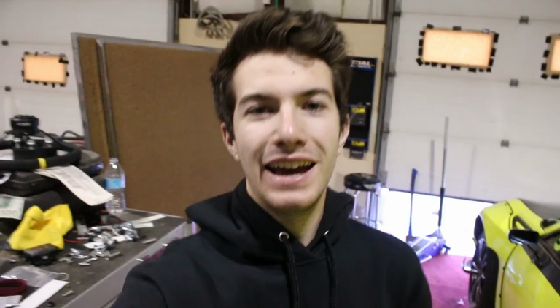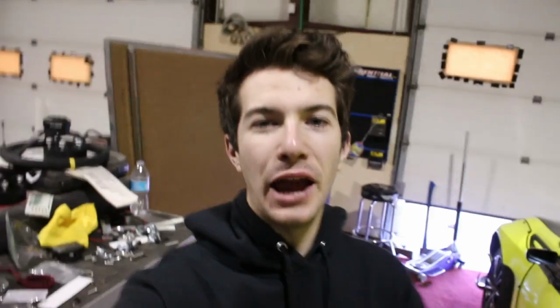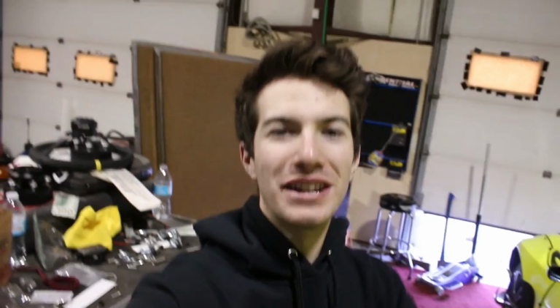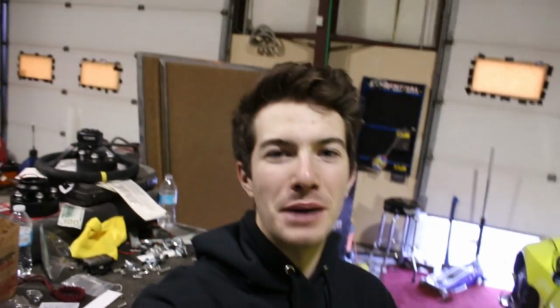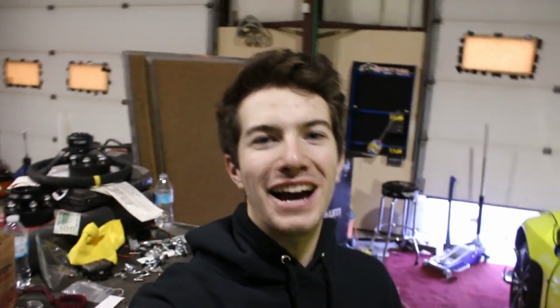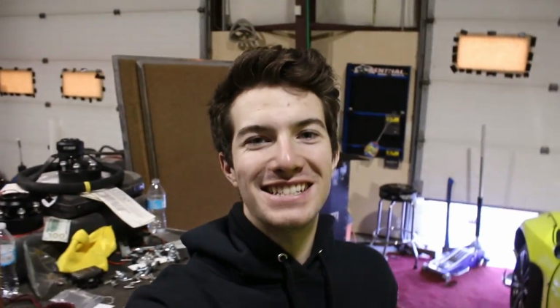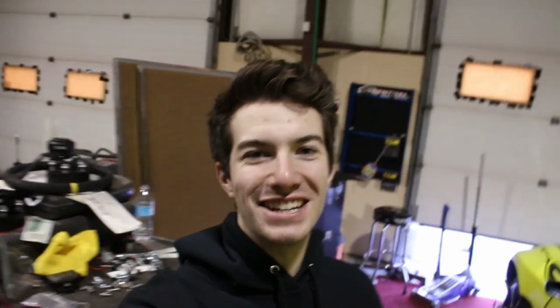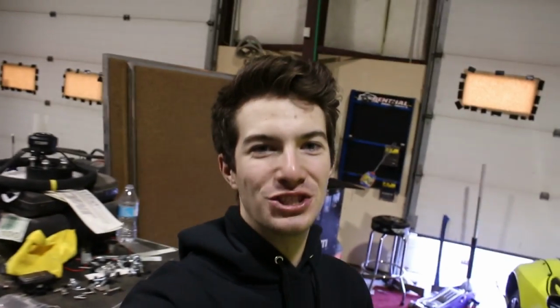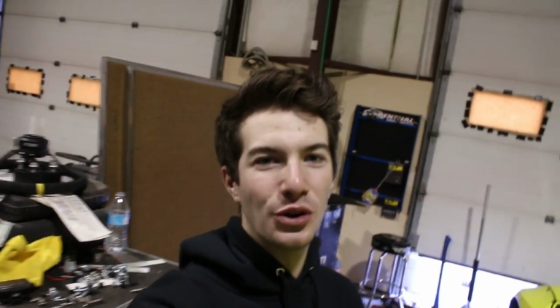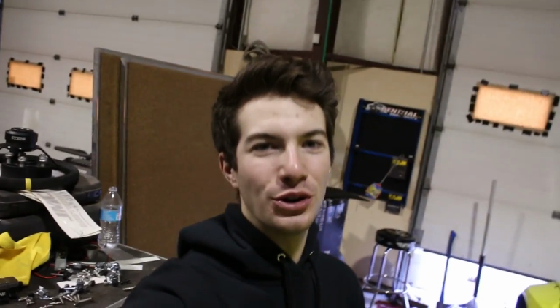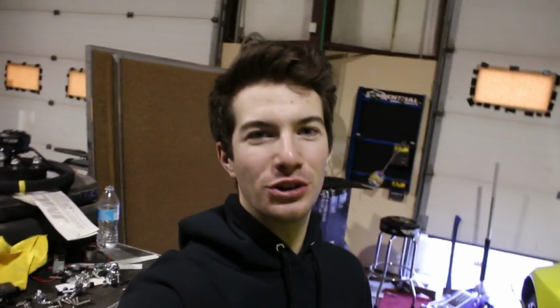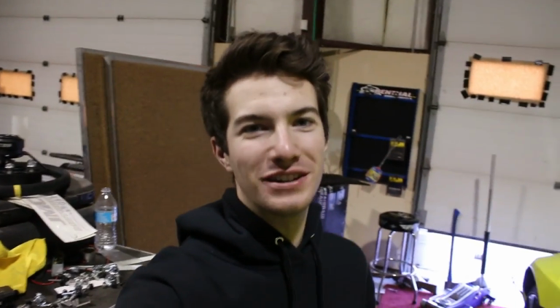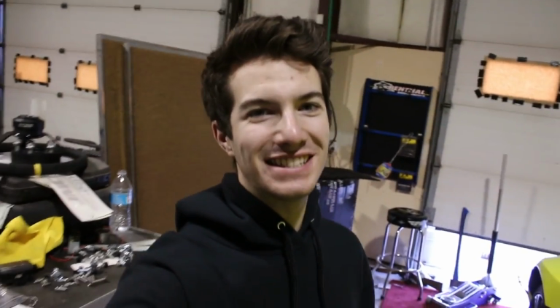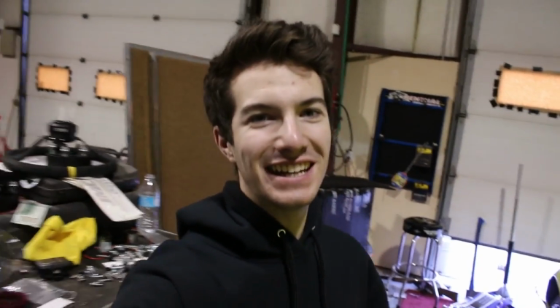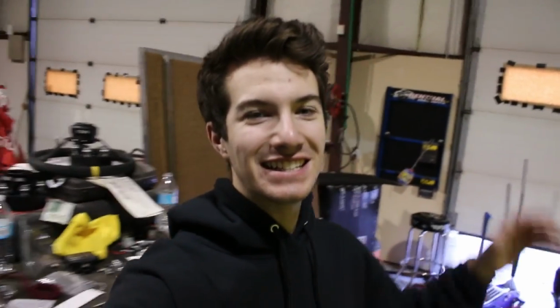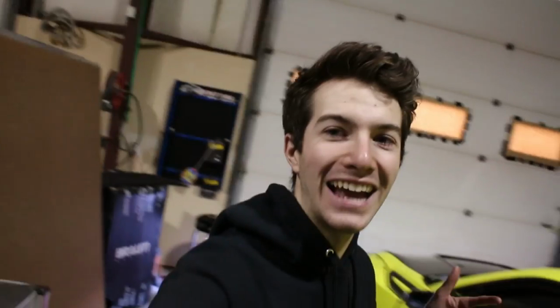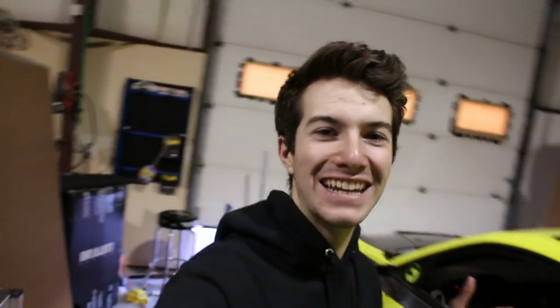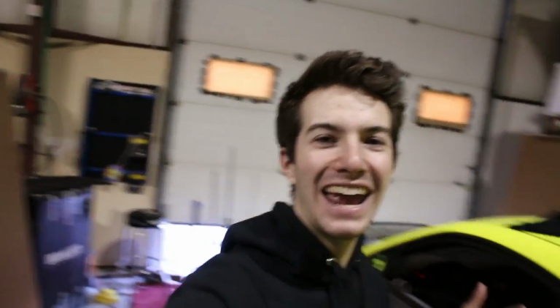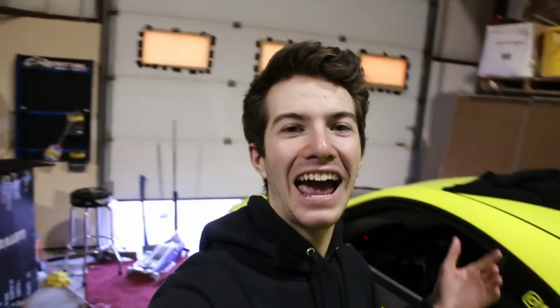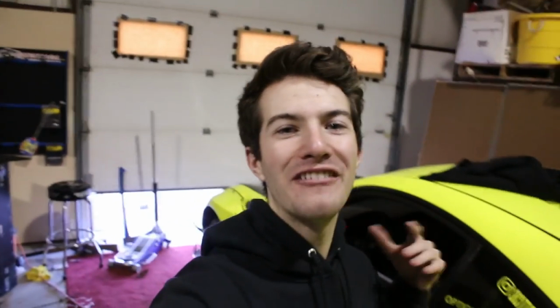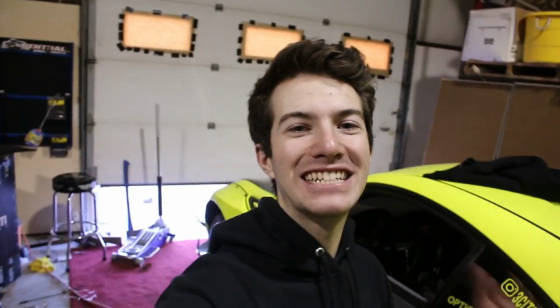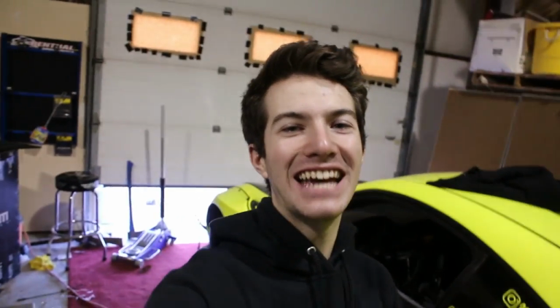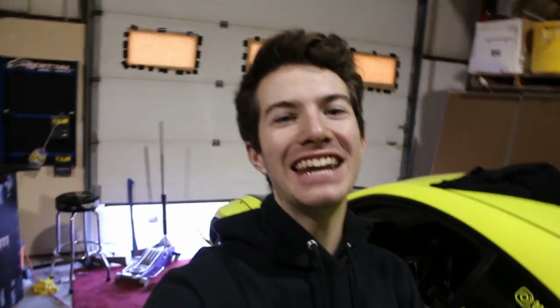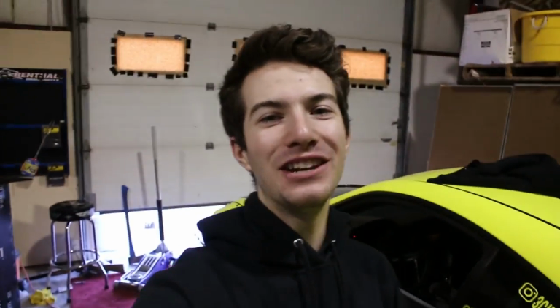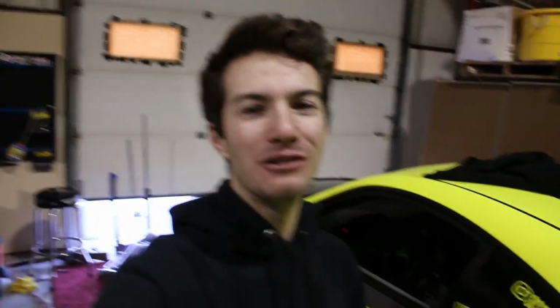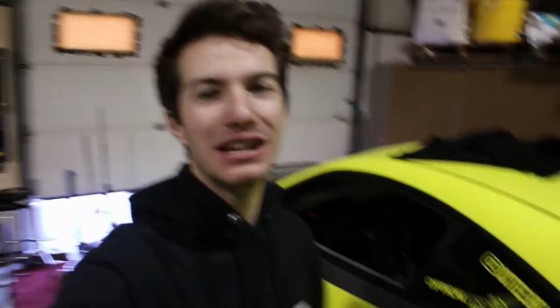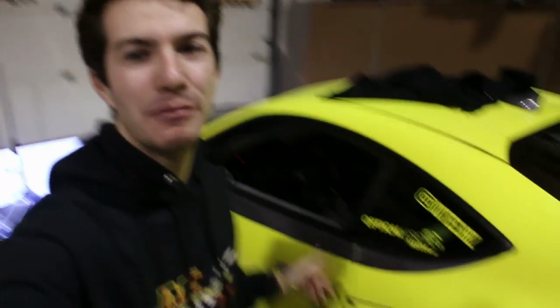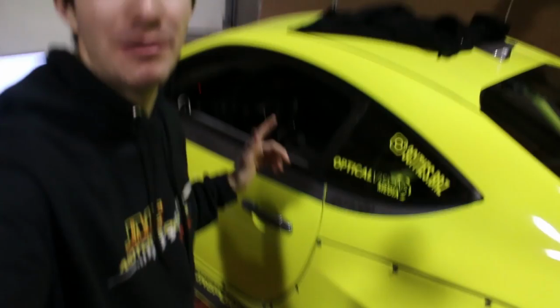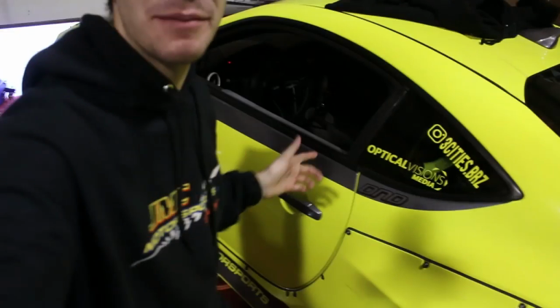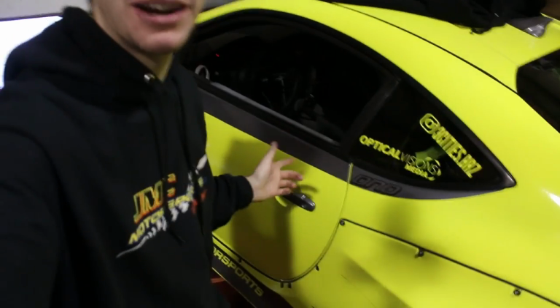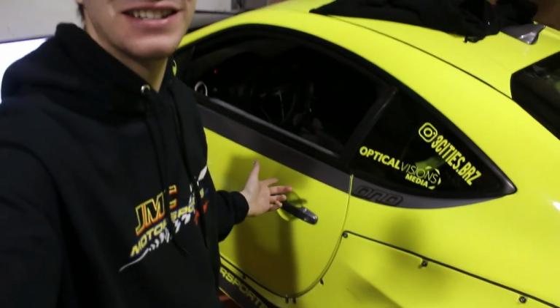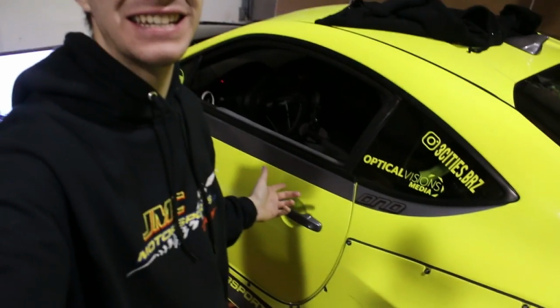Hey, what is up guys? It is Jordan from Three Cities, and today I have exciting news about my BRZ.